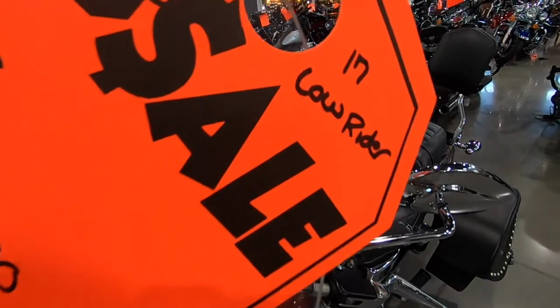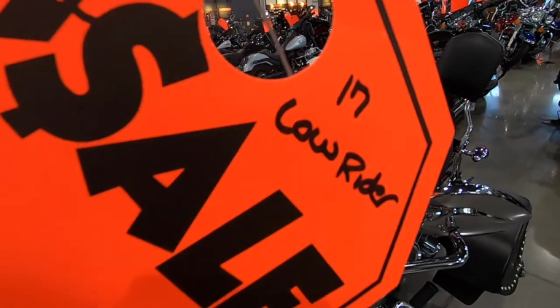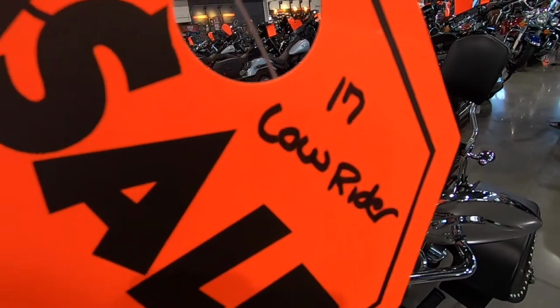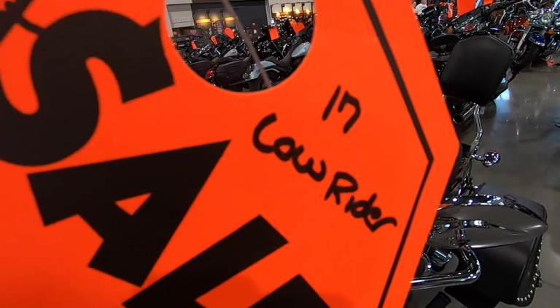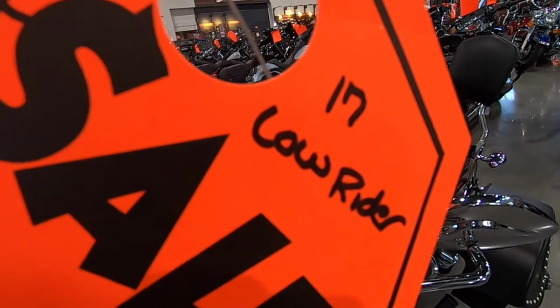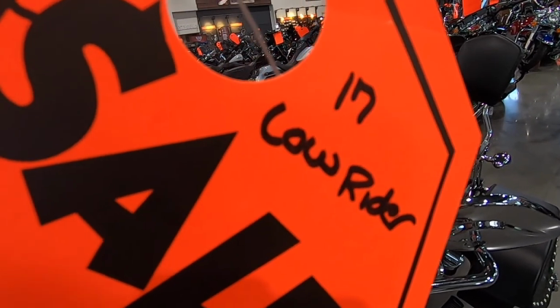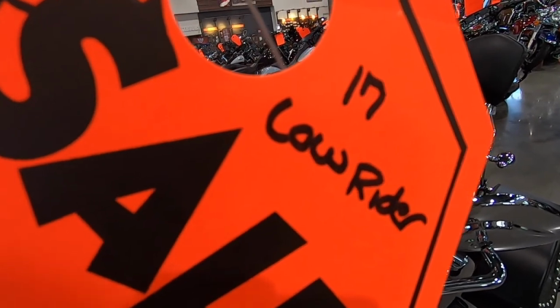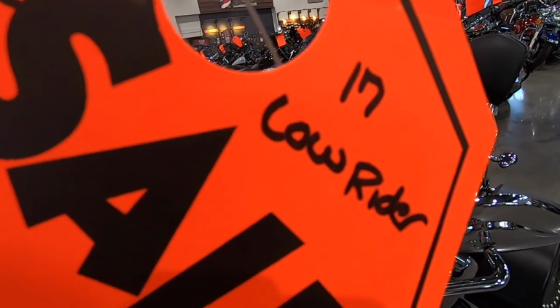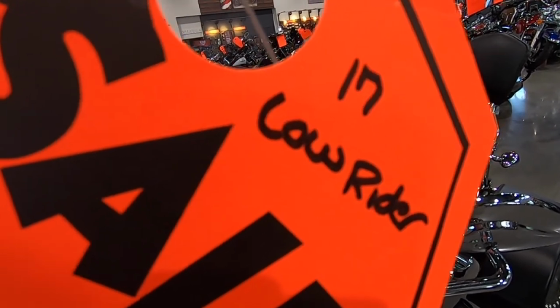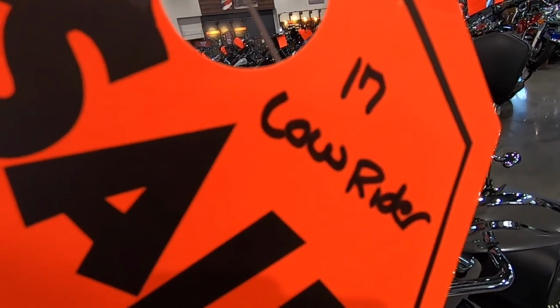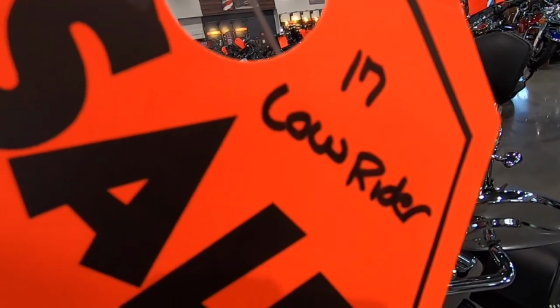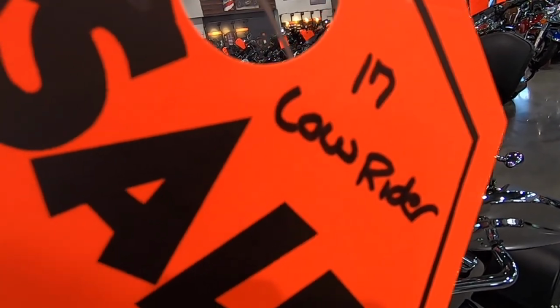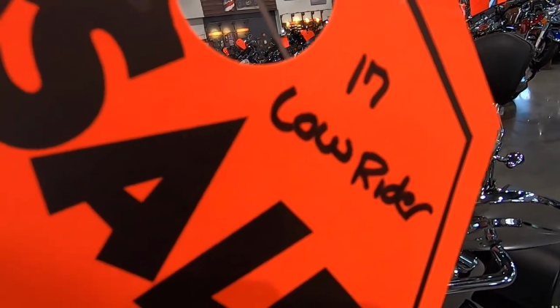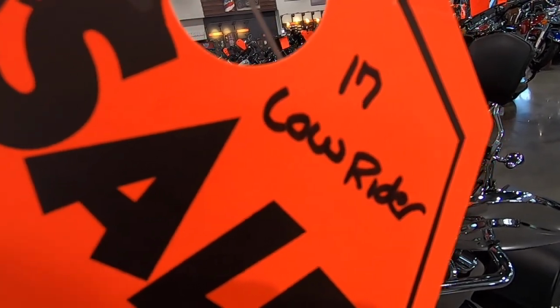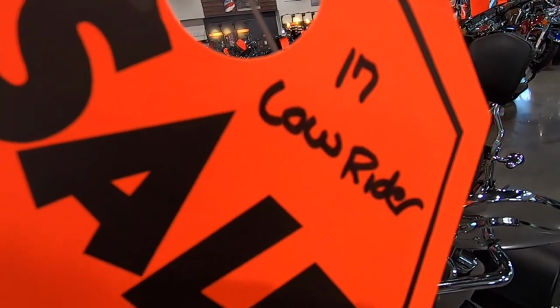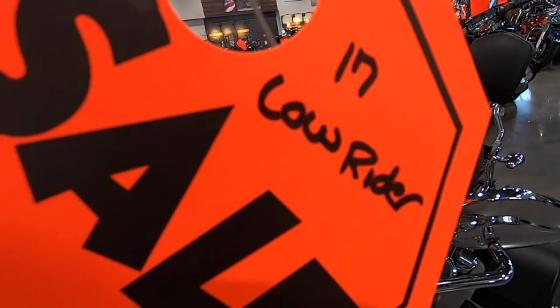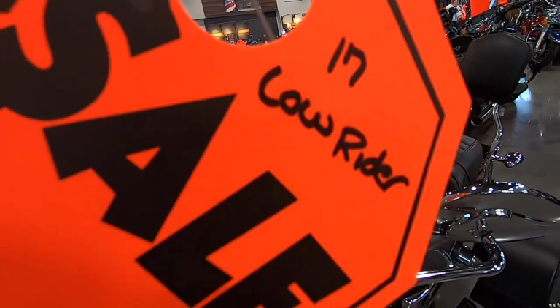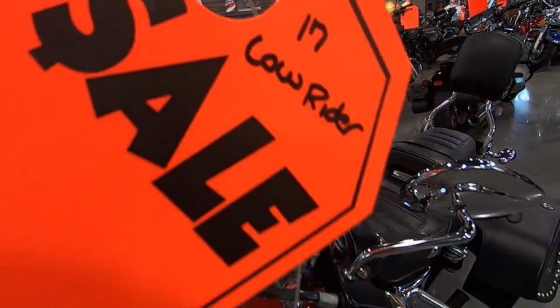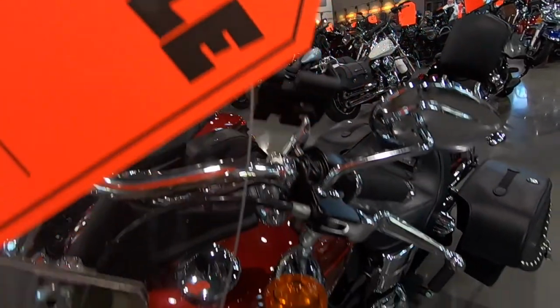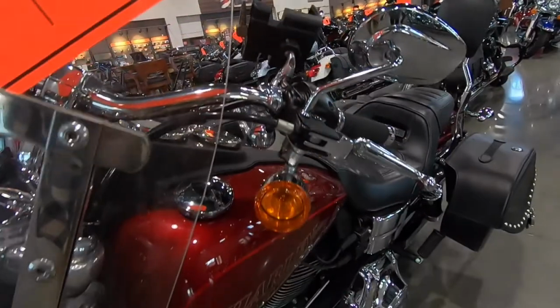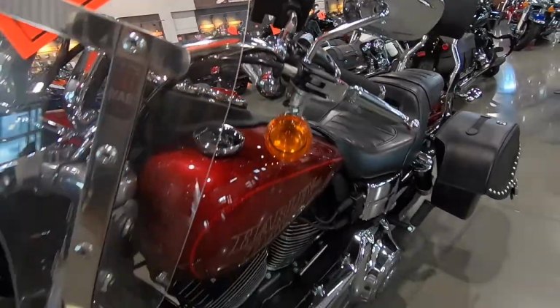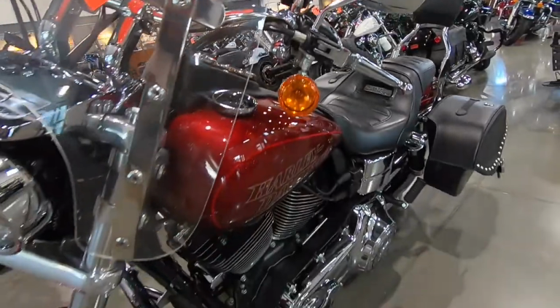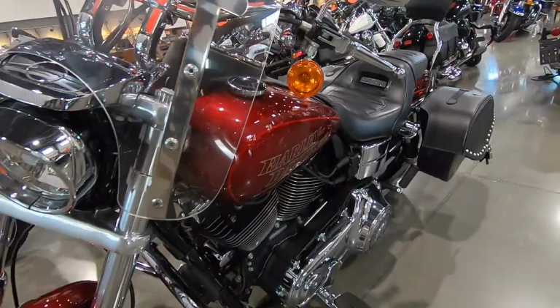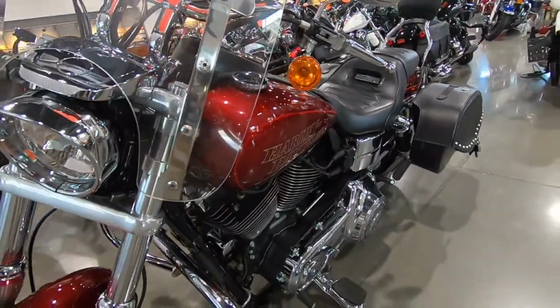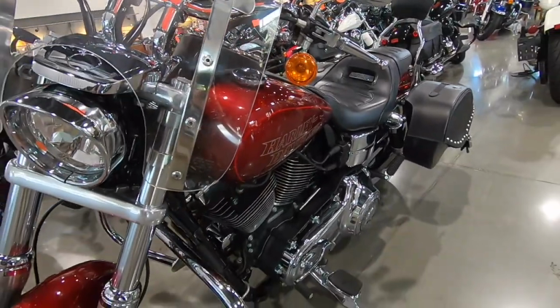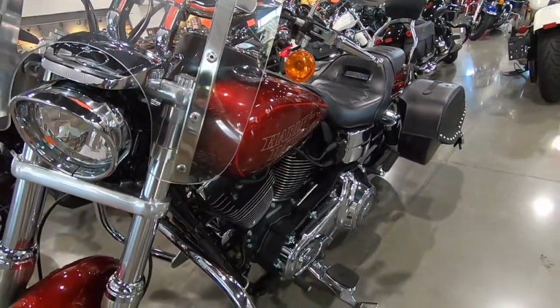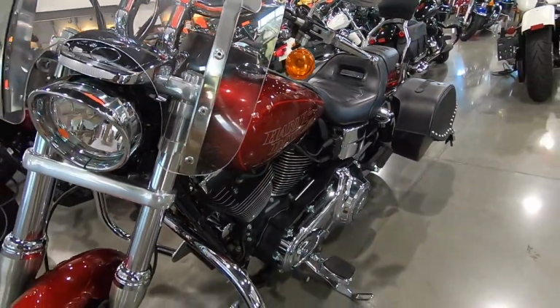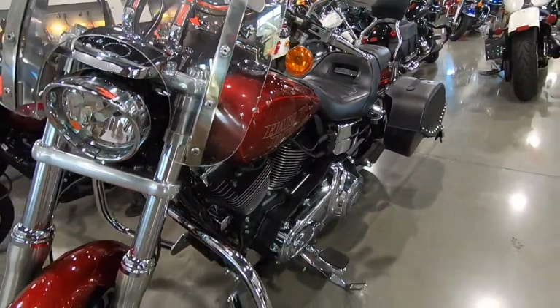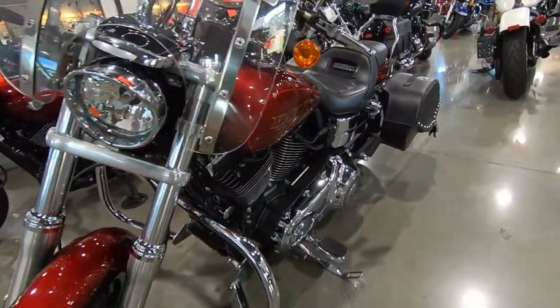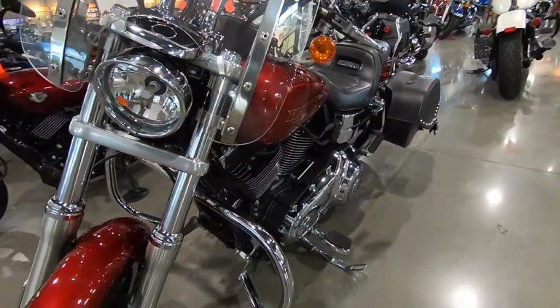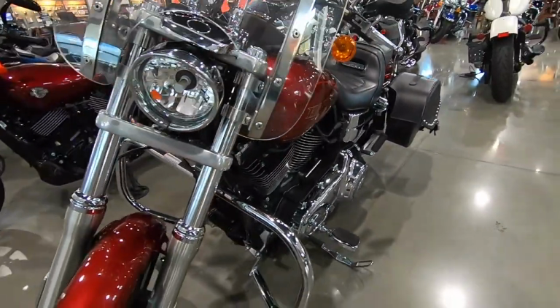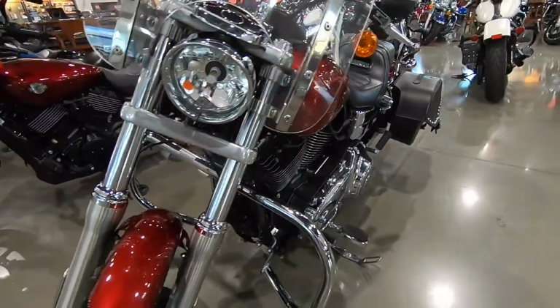I don't know what a 2017 Livewire is, but that old Livewire there is pretty slick.